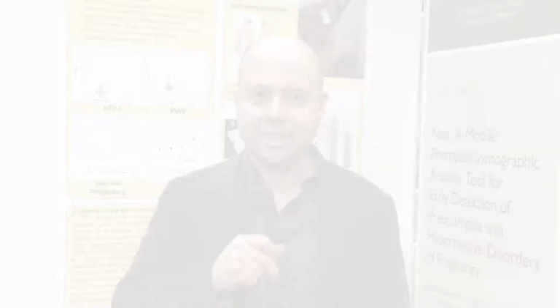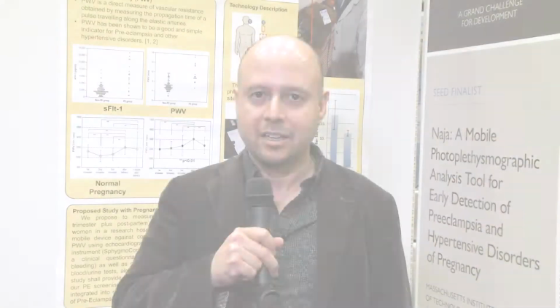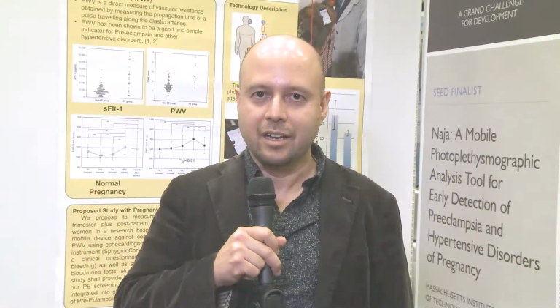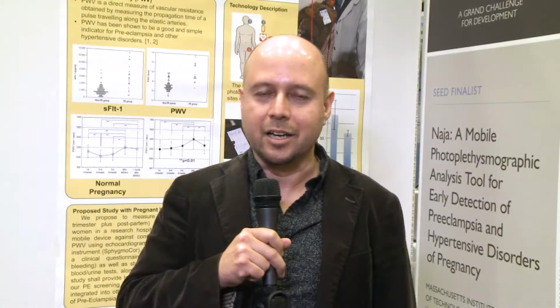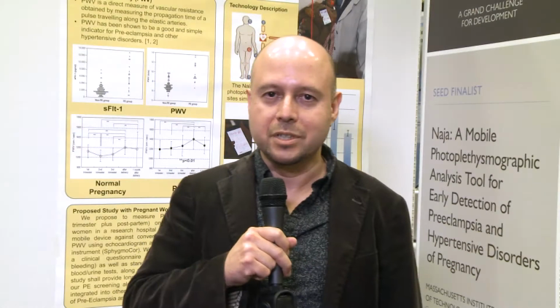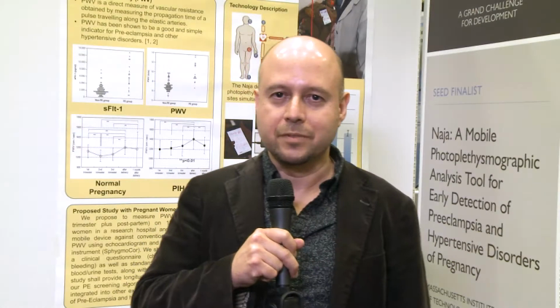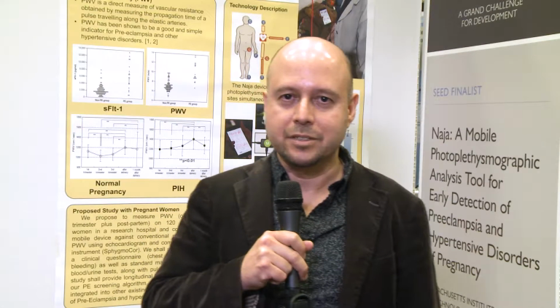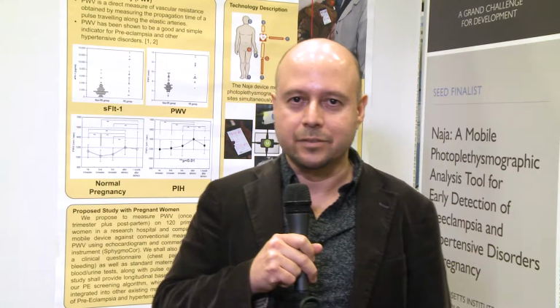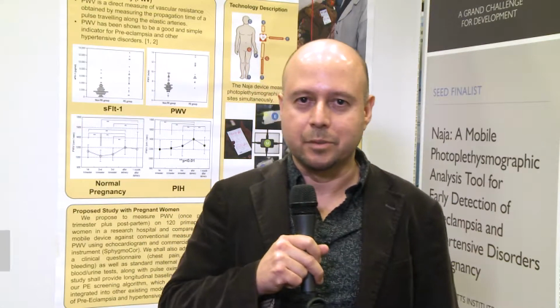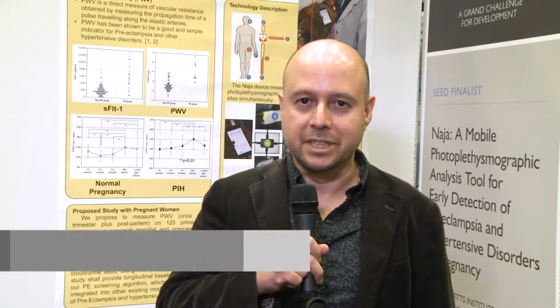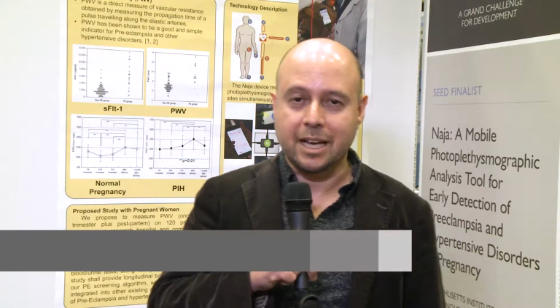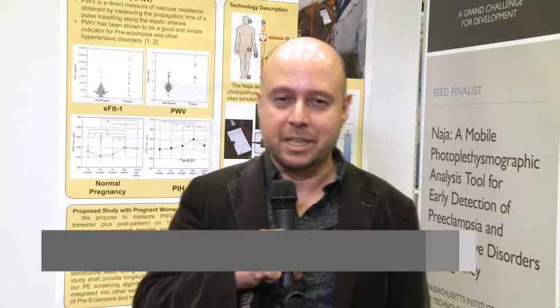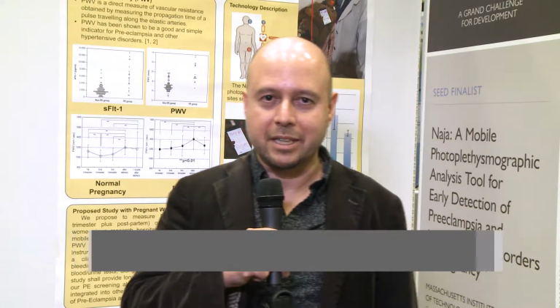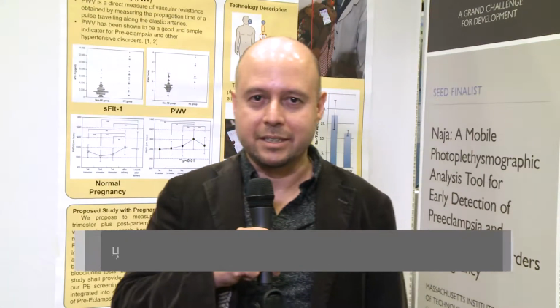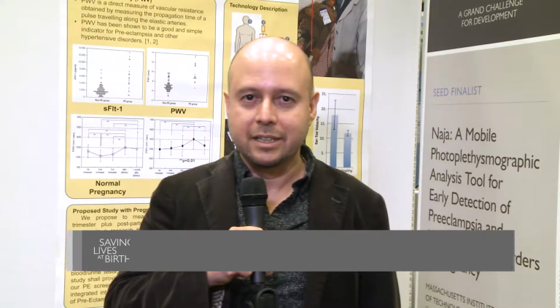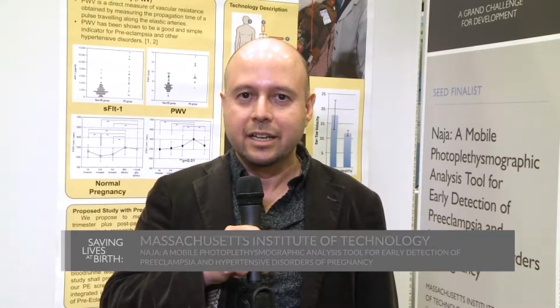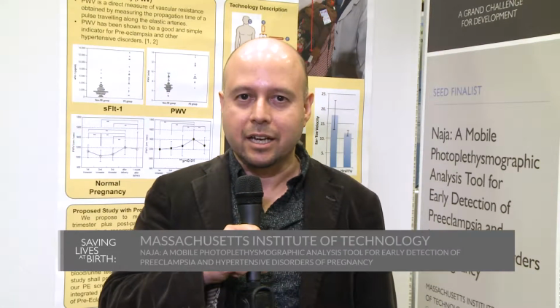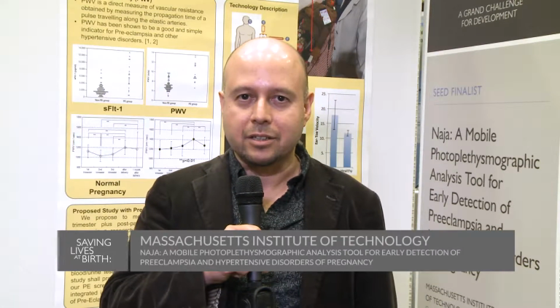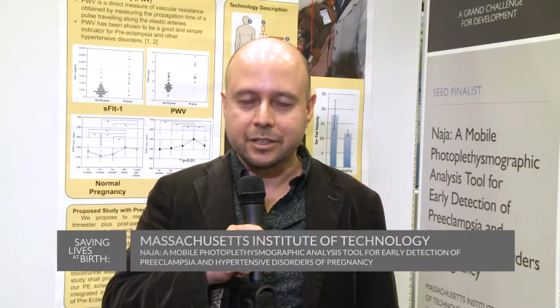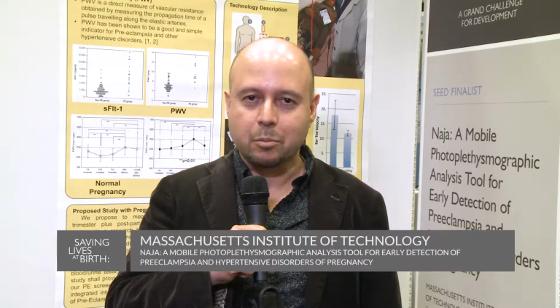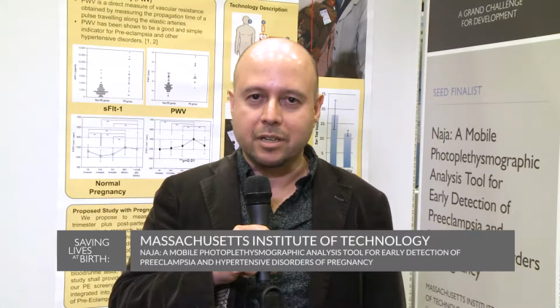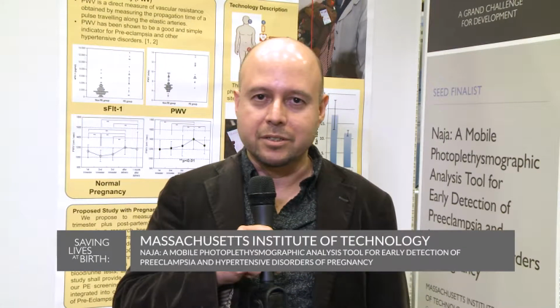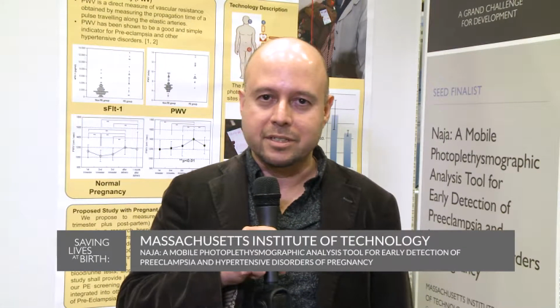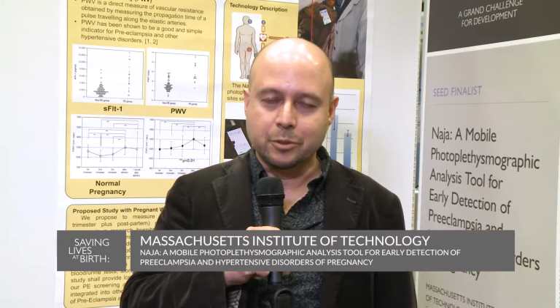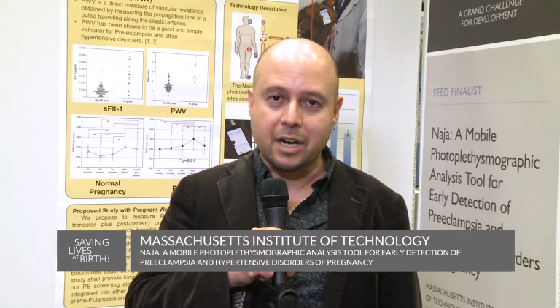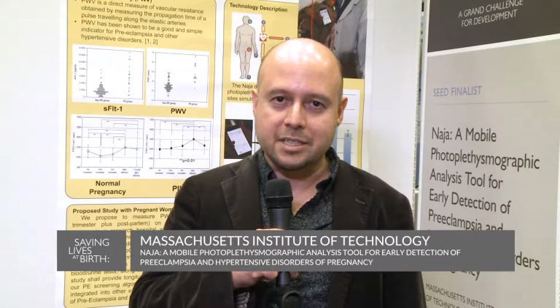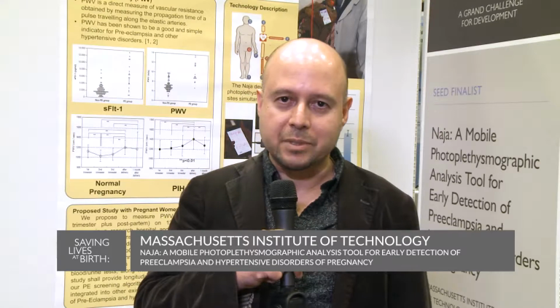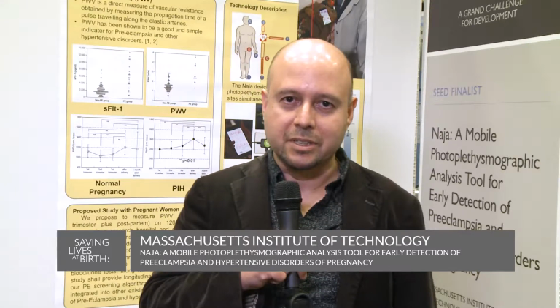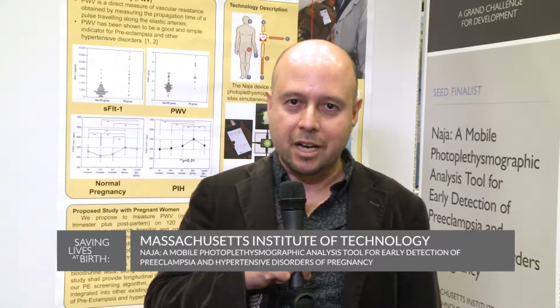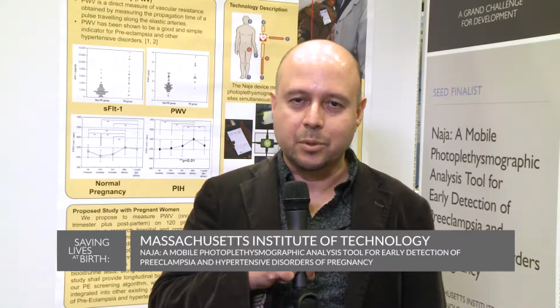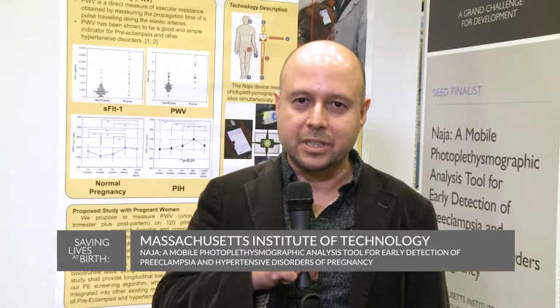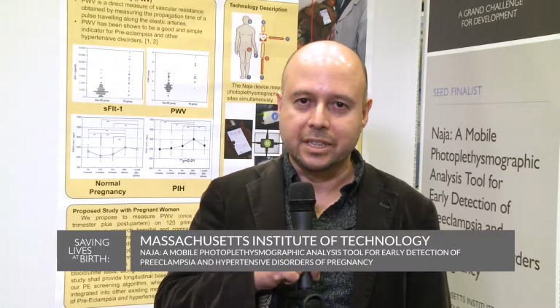Hi, I'm Rich Fletcher from D-Lab at MIT, and our clinical partner is Sengupta Hospital in Nagpur, India.